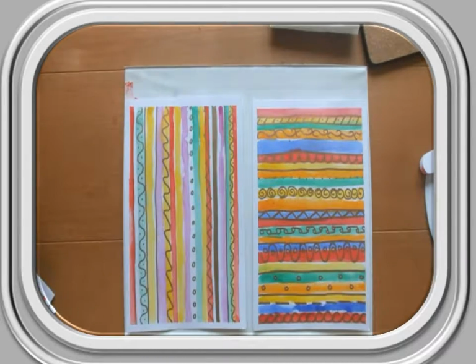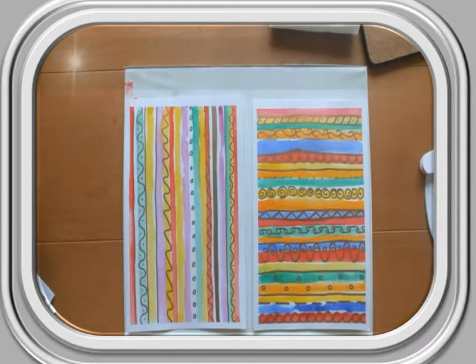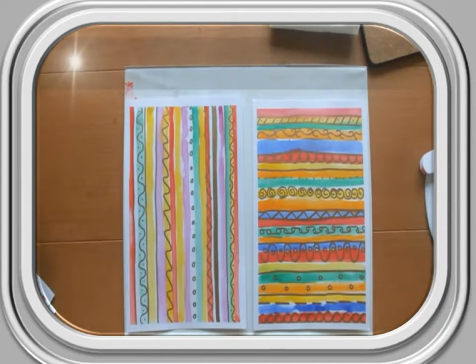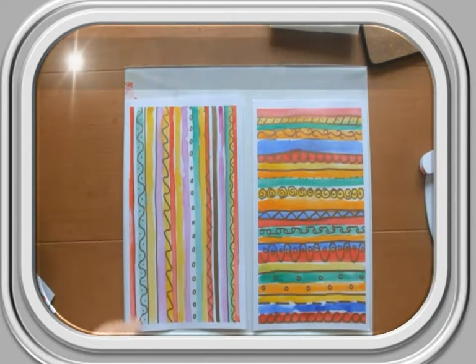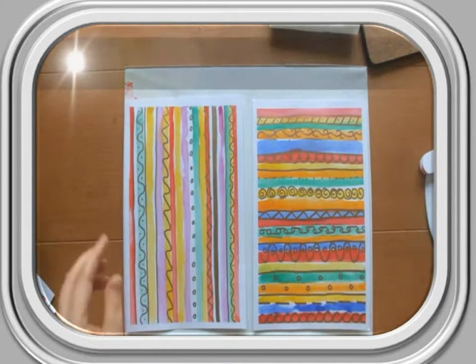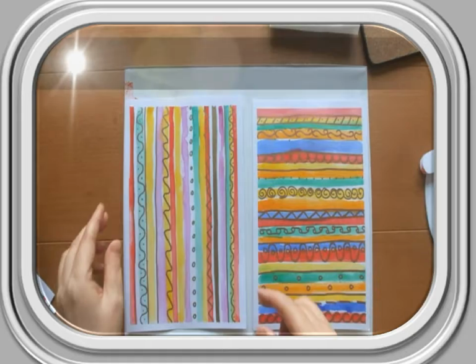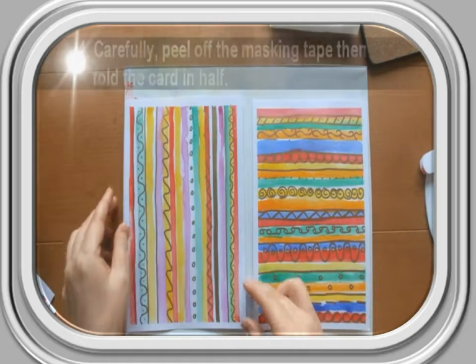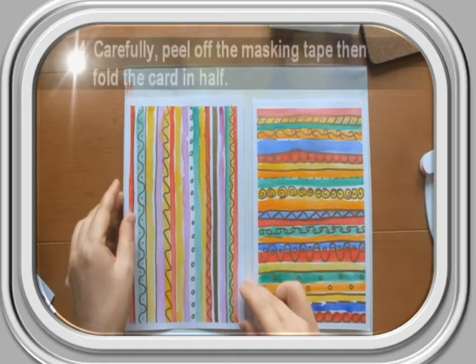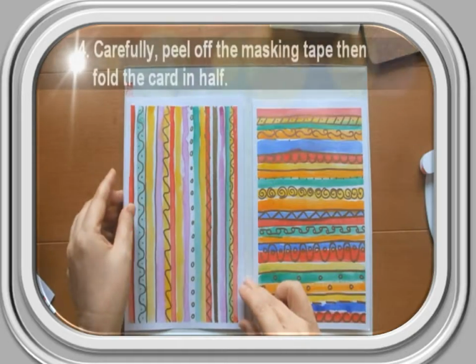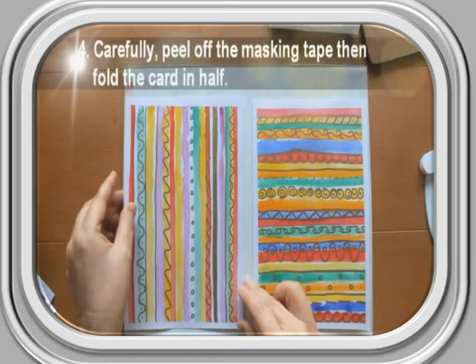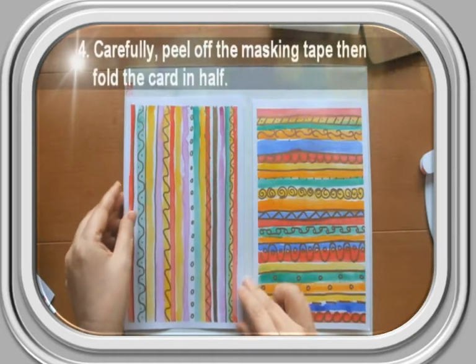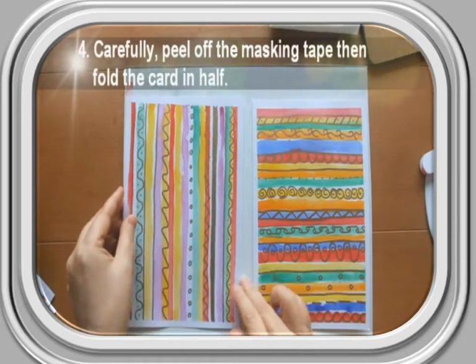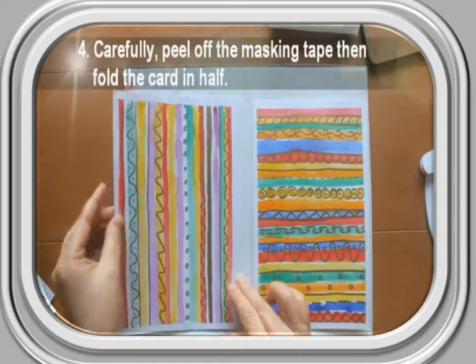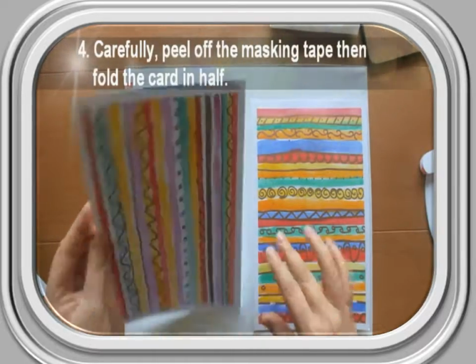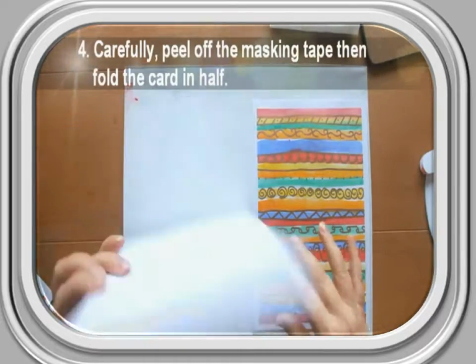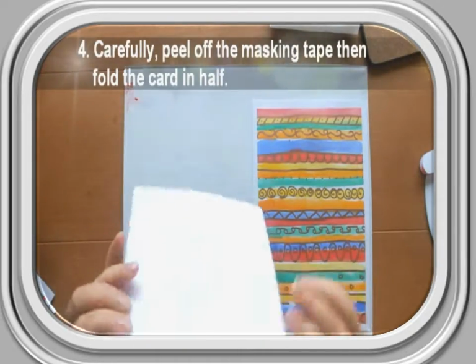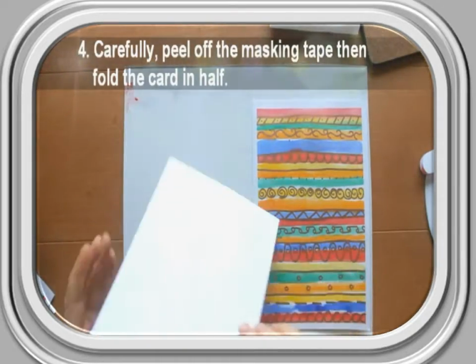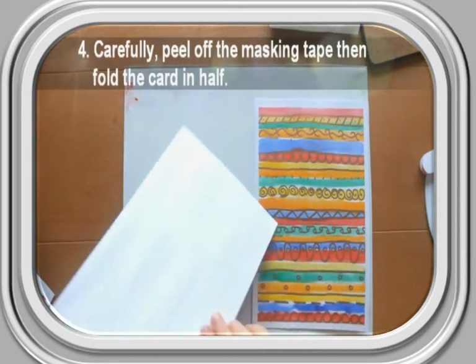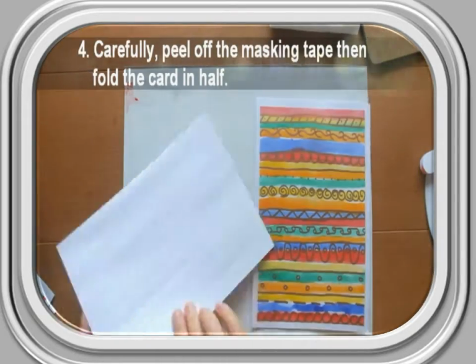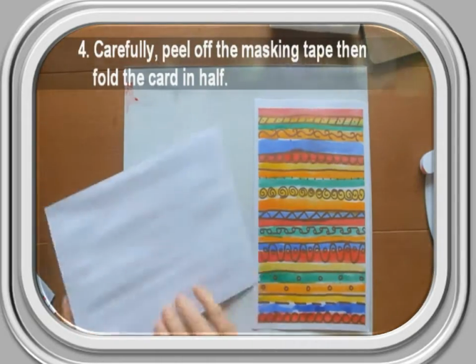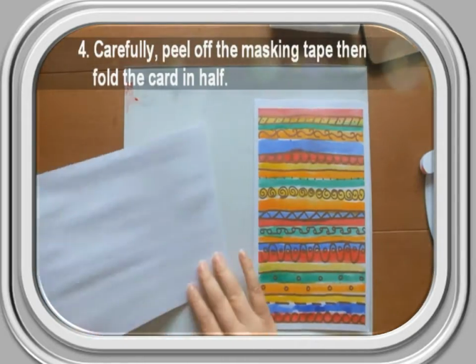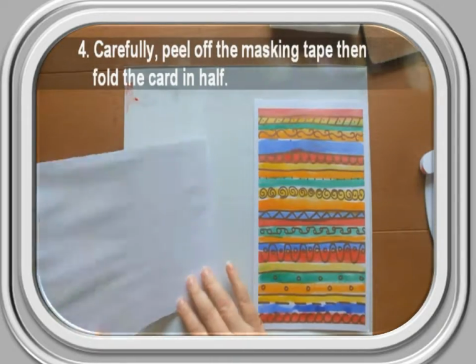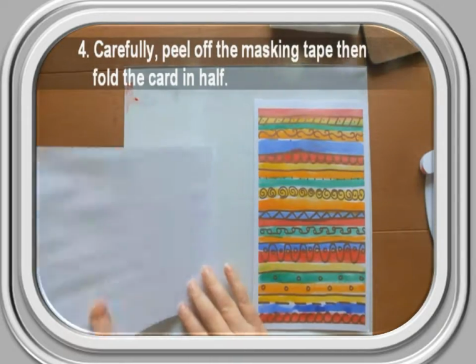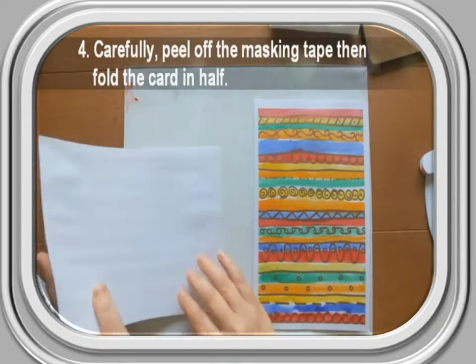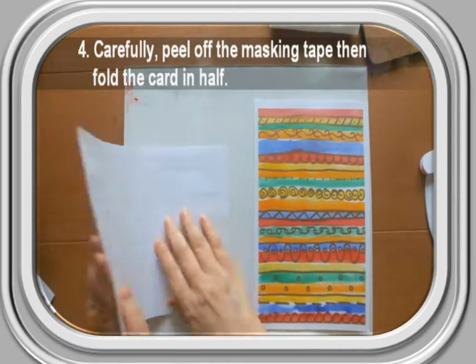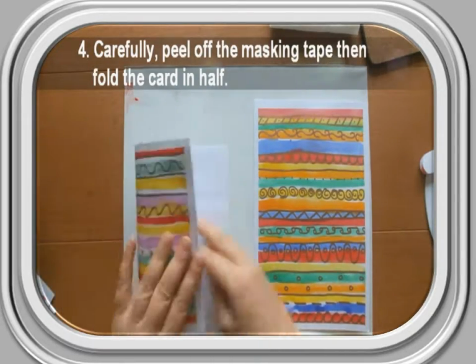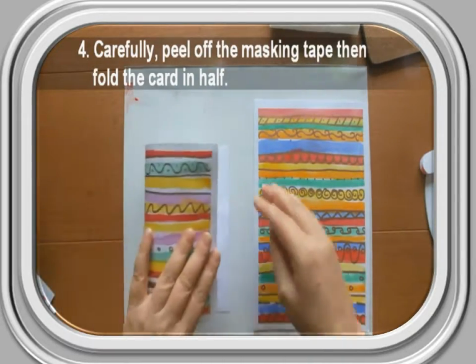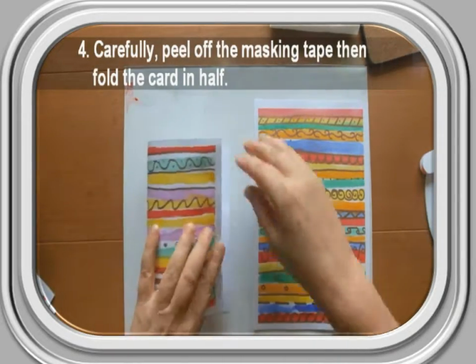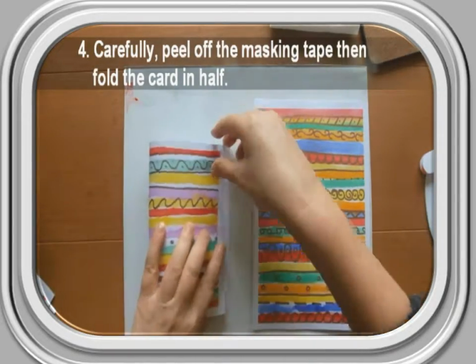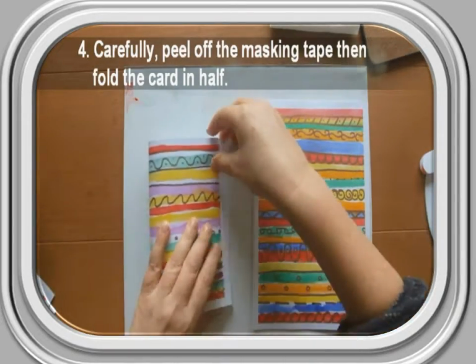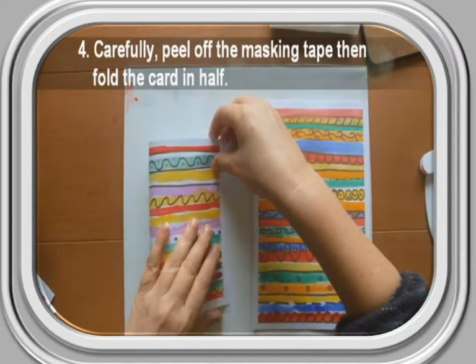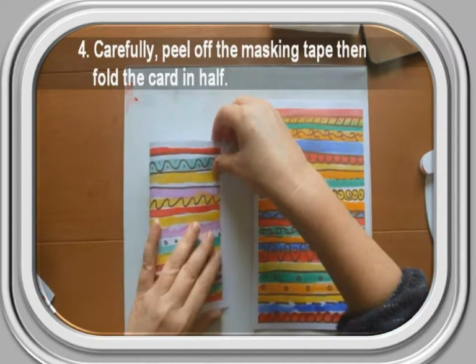Step 4: Carefully peel off the masking tape, then fold the card in half.